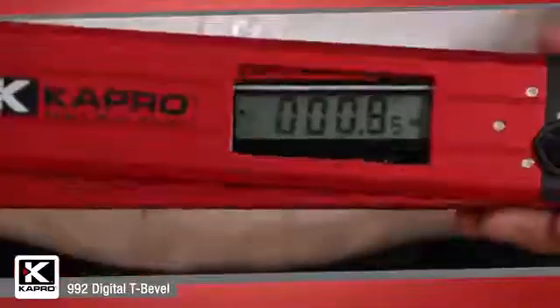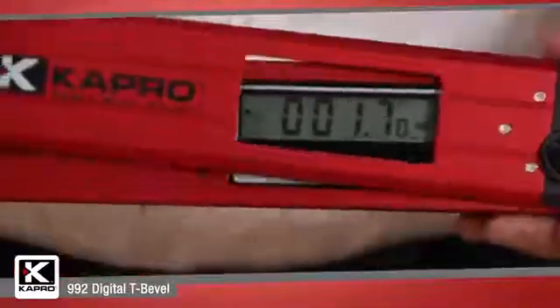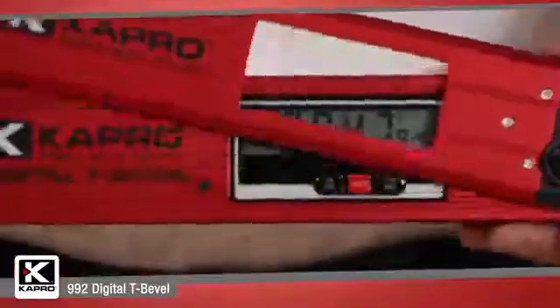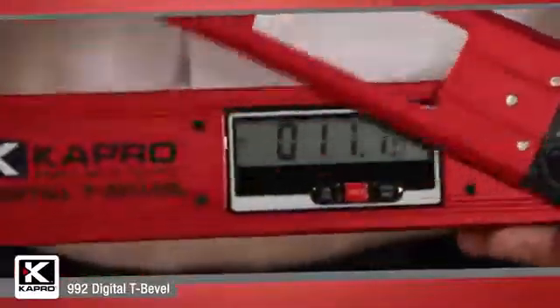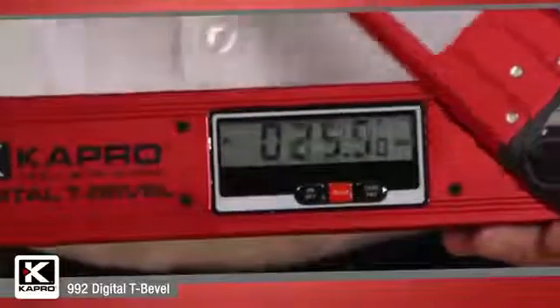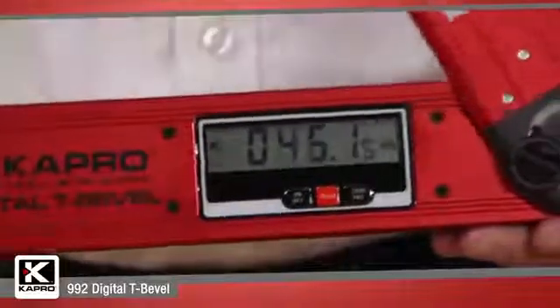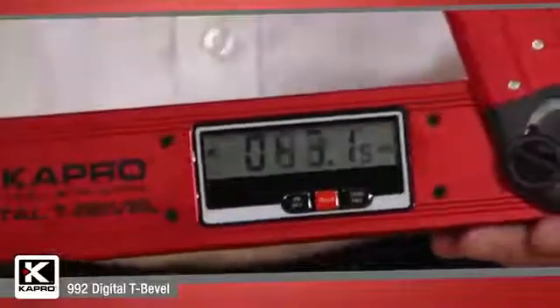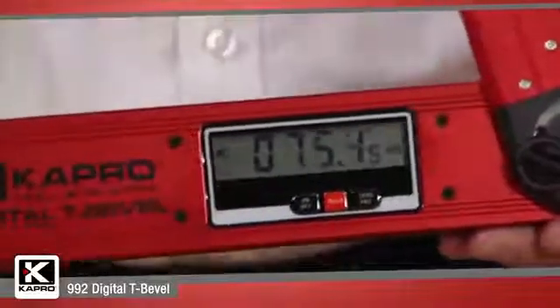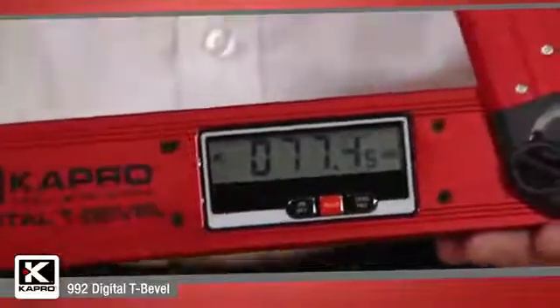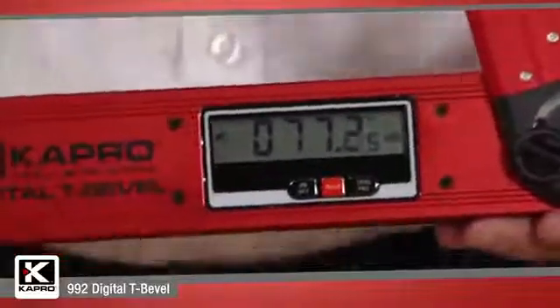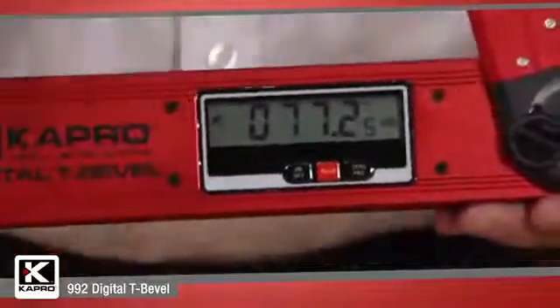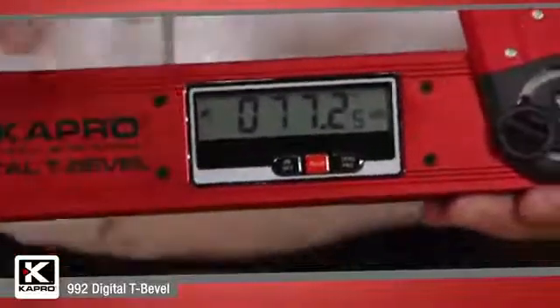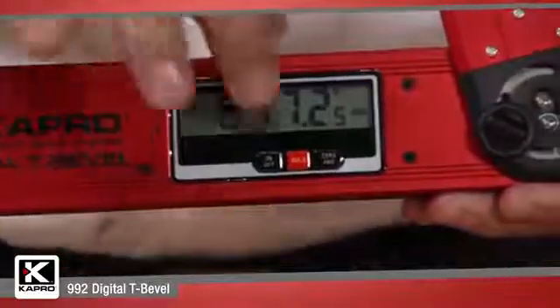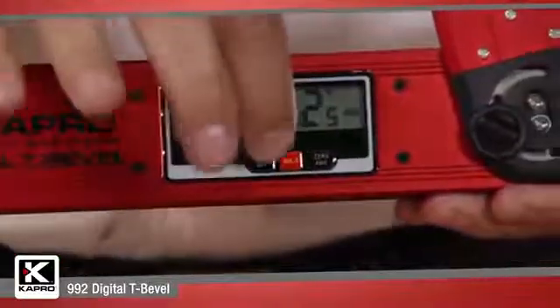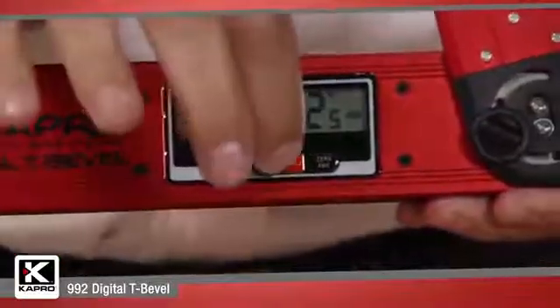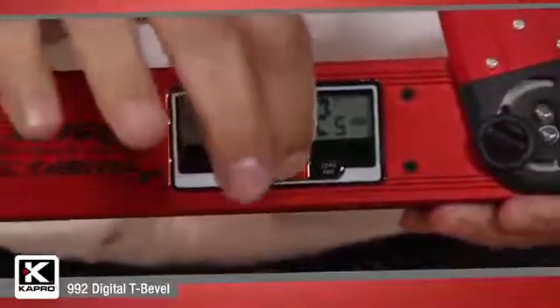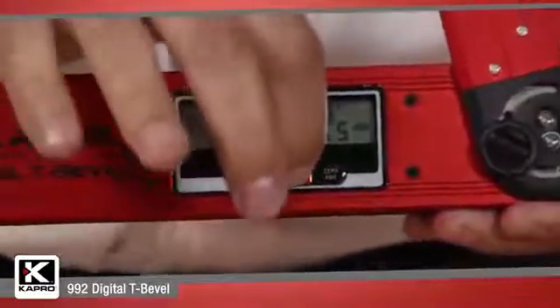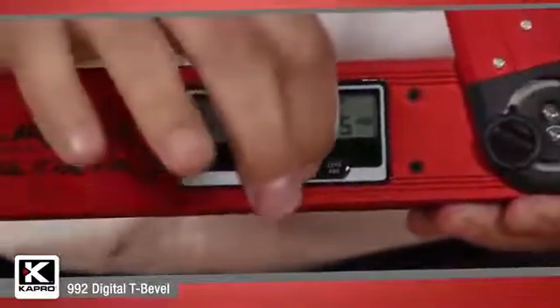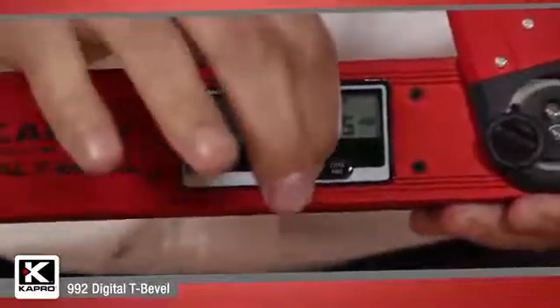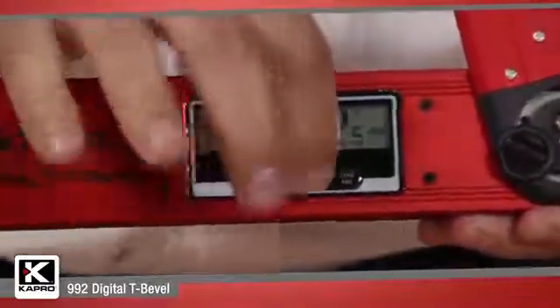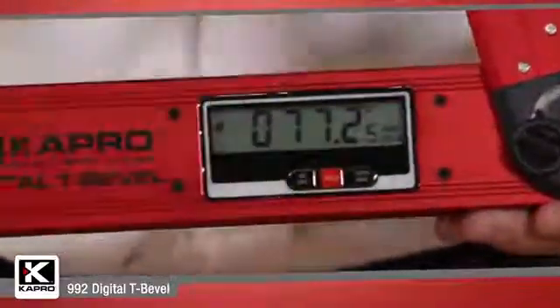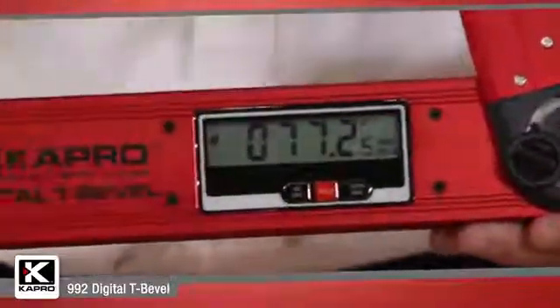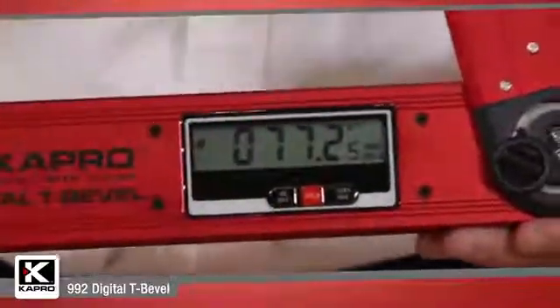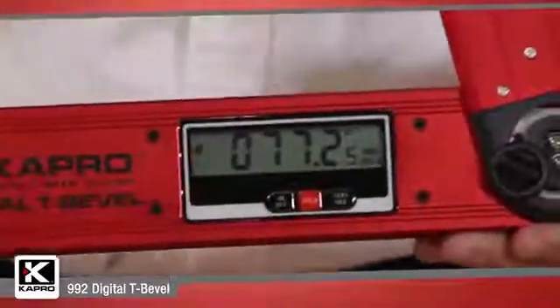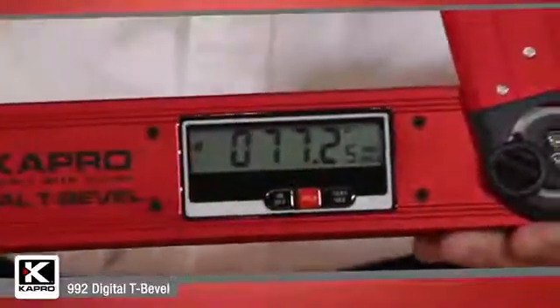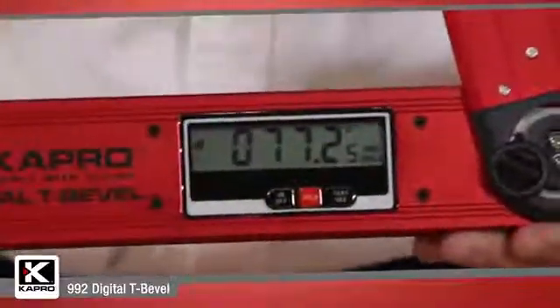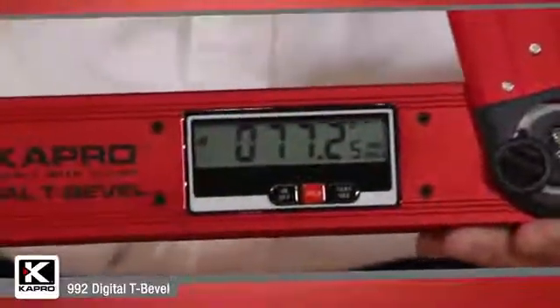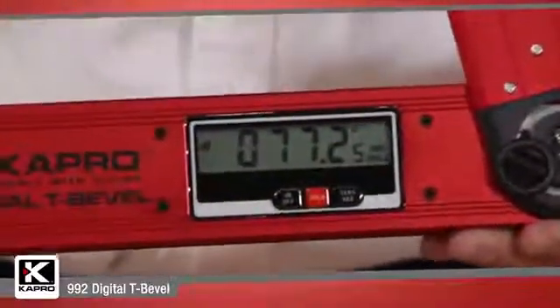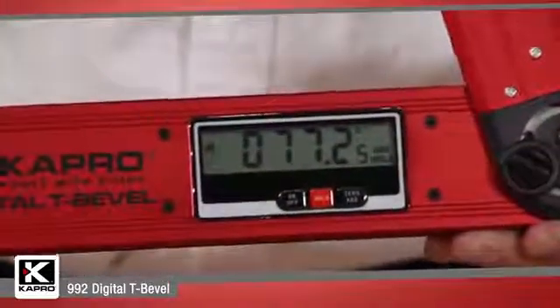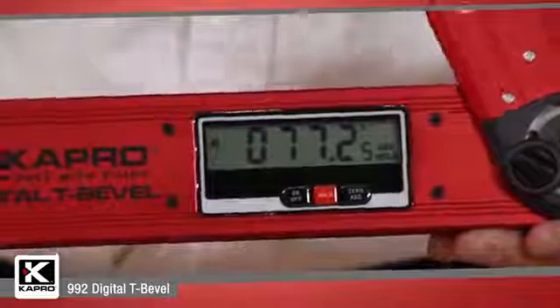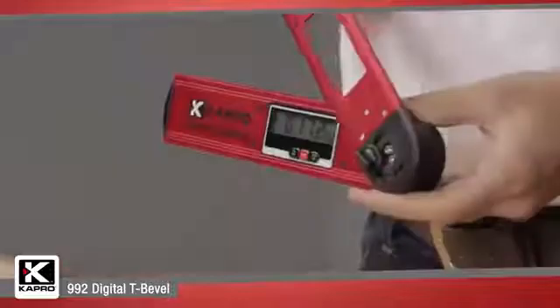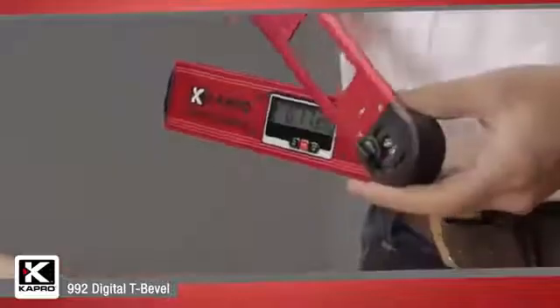The digital unit has a handy hold function as well to save a measurement when the arm is closed and transfer it later.